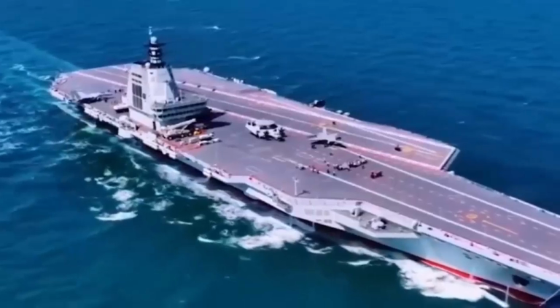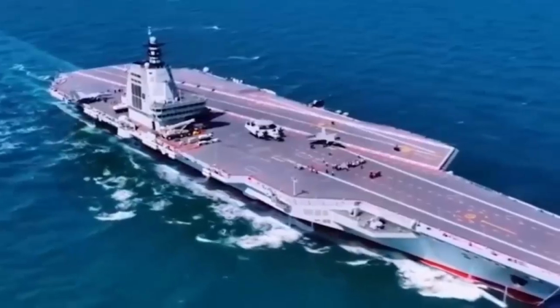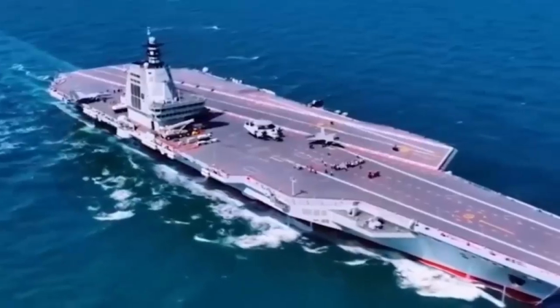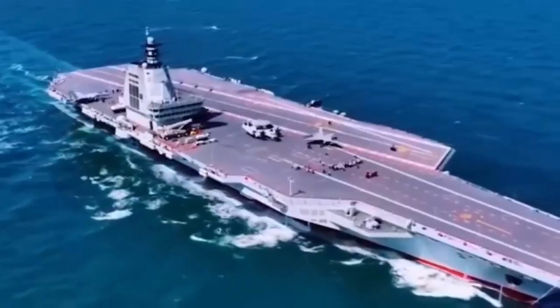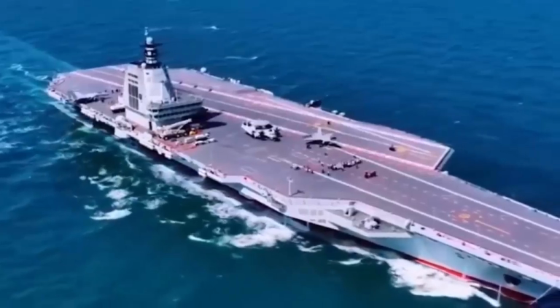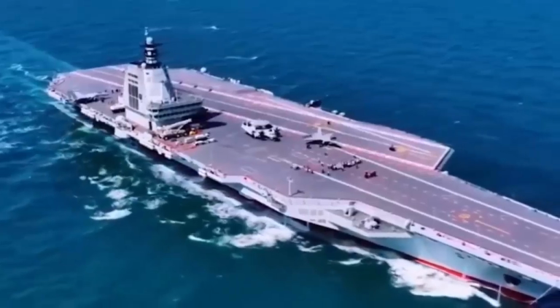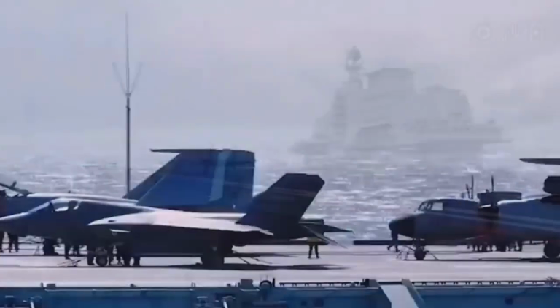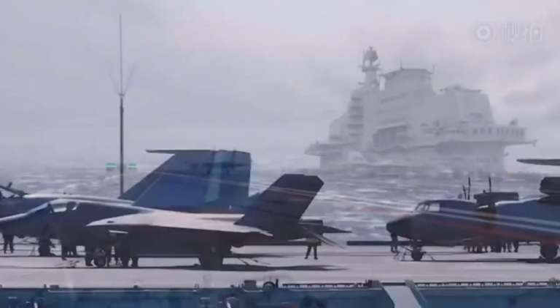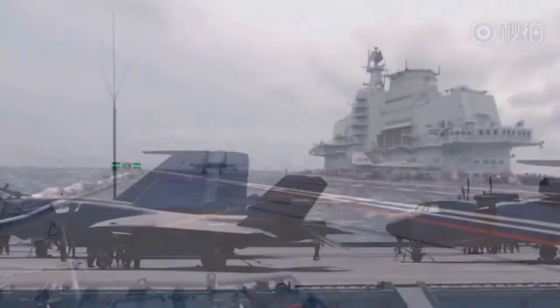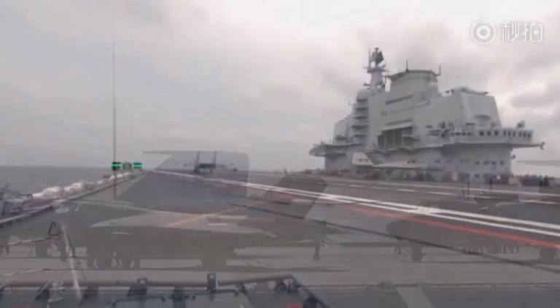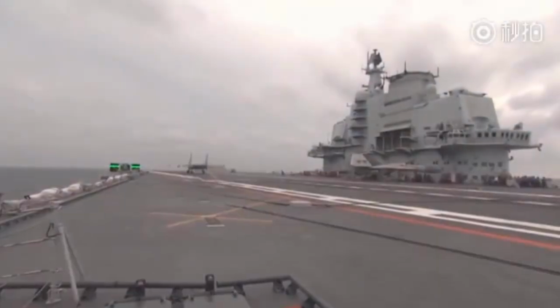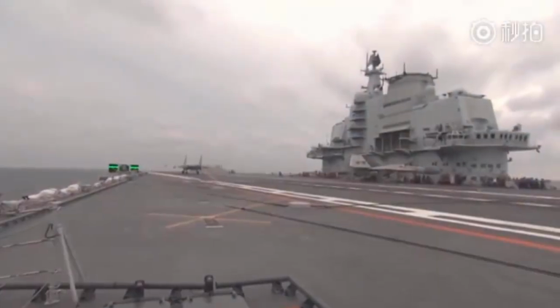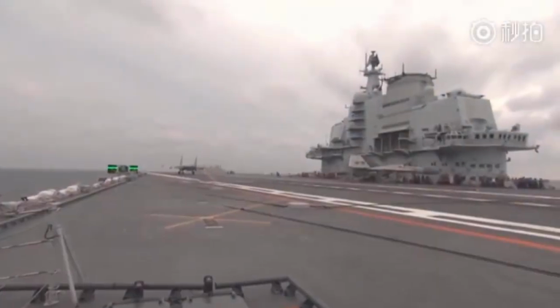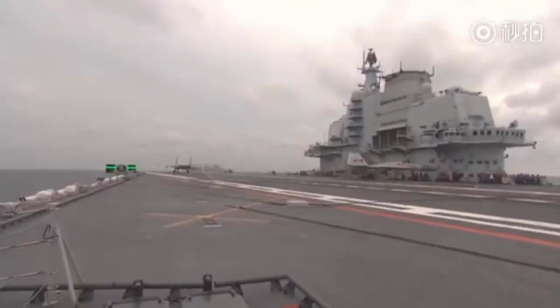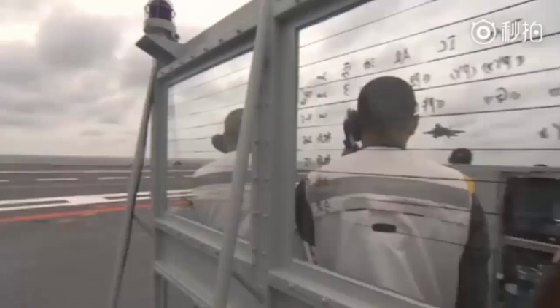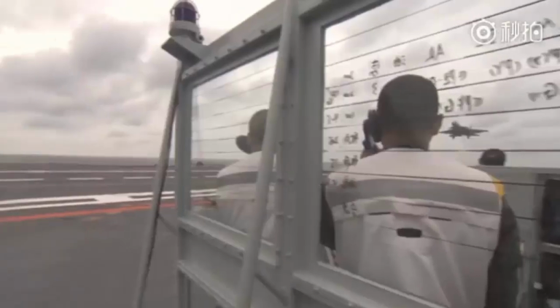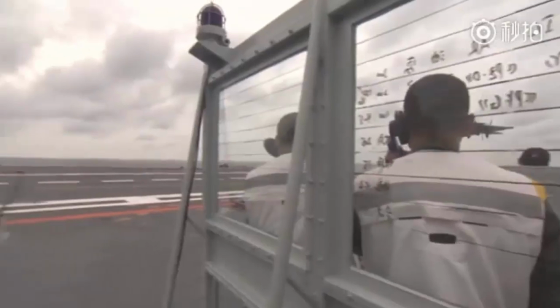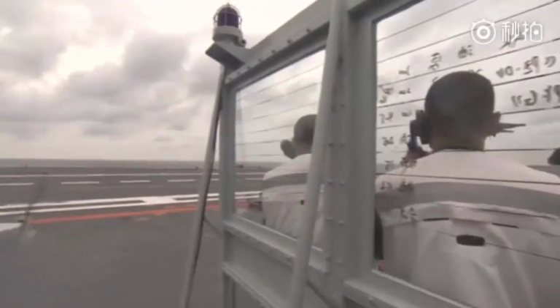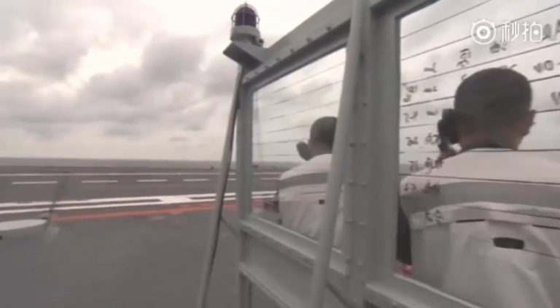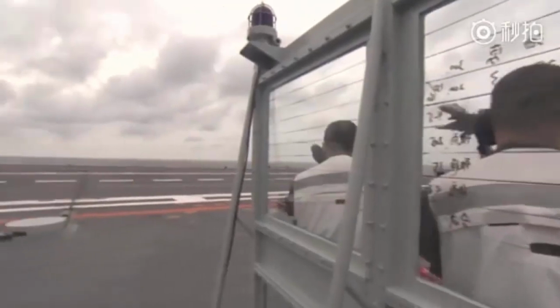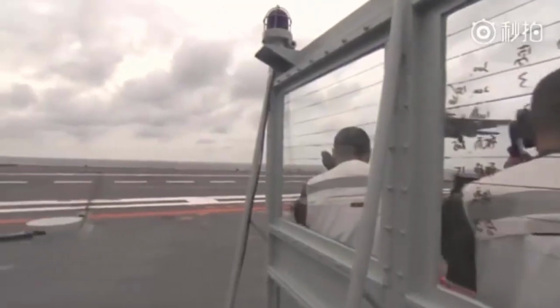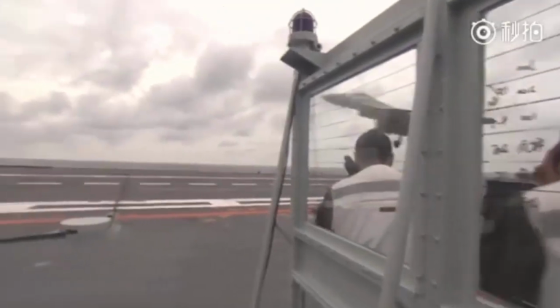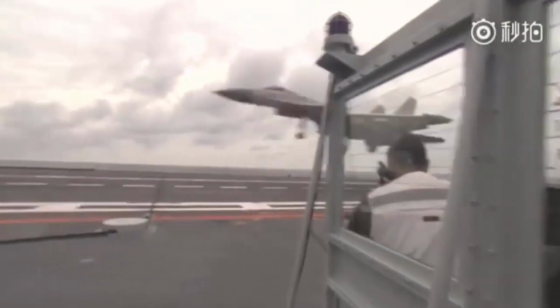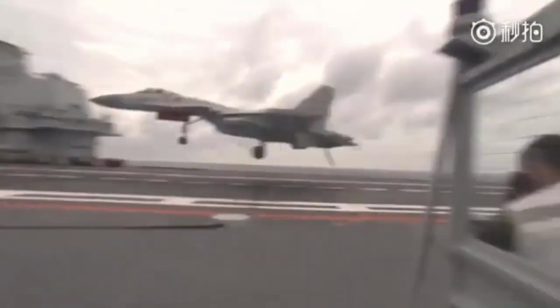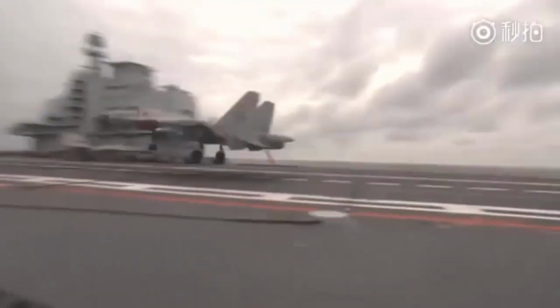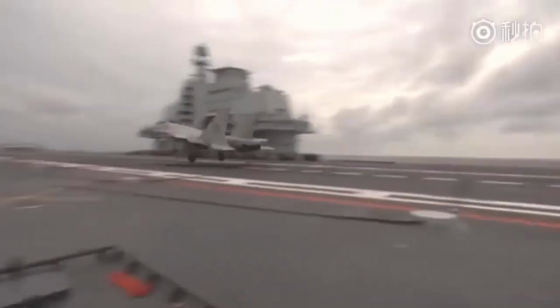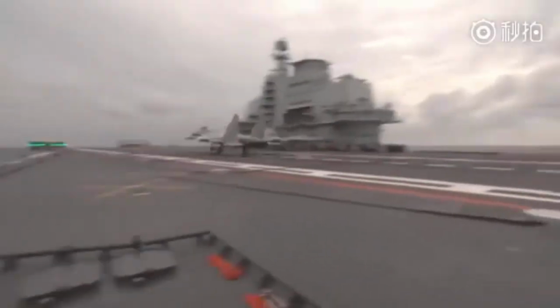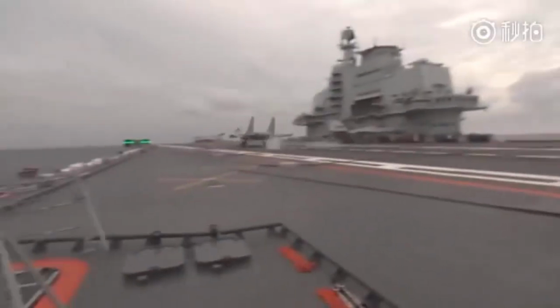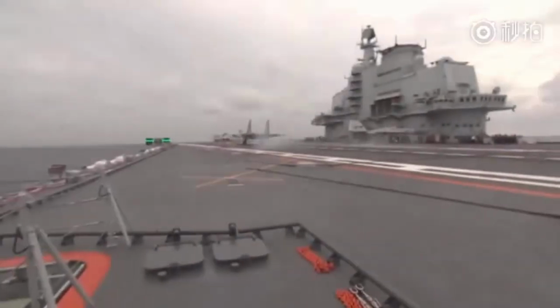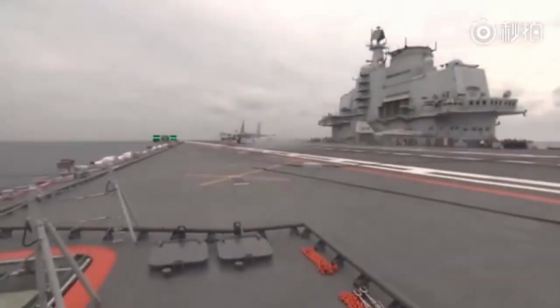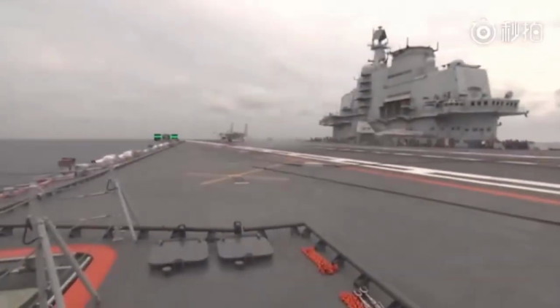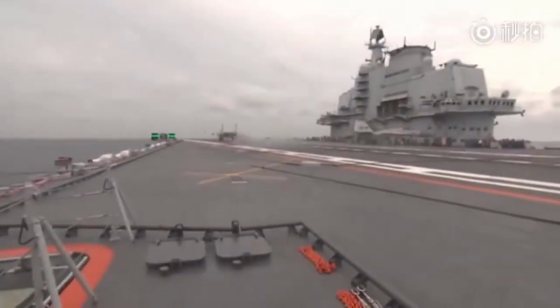What do you think about the J-15T upgrade? Let us know in the comments, and don't forget to like, subscribe, and turn on notifications for more defense and aviation content.